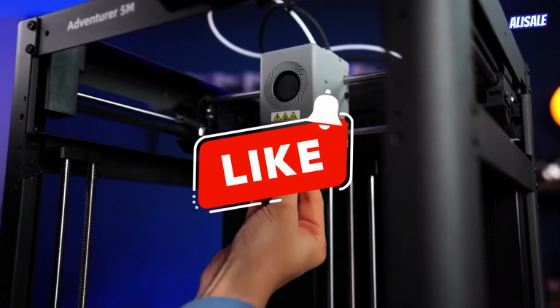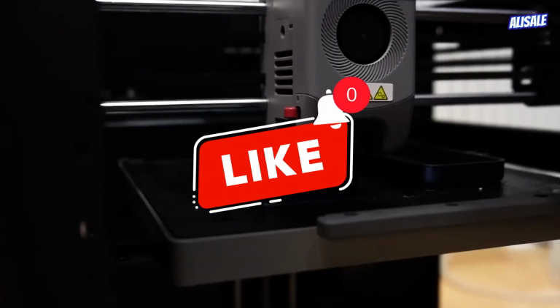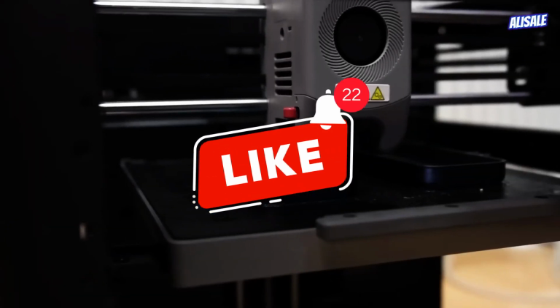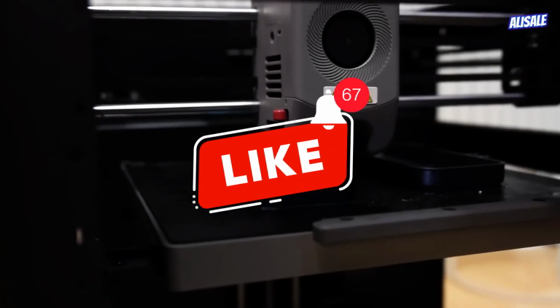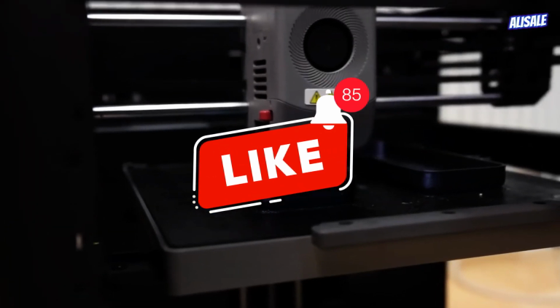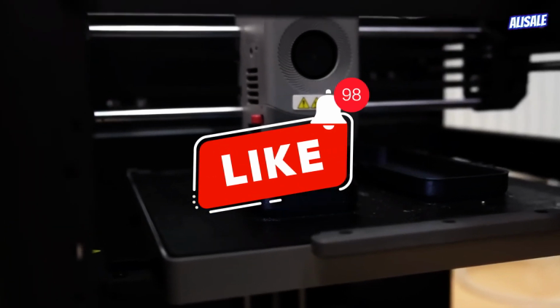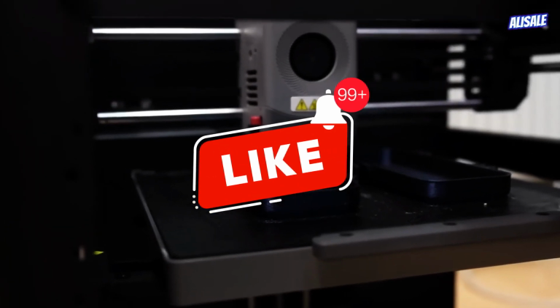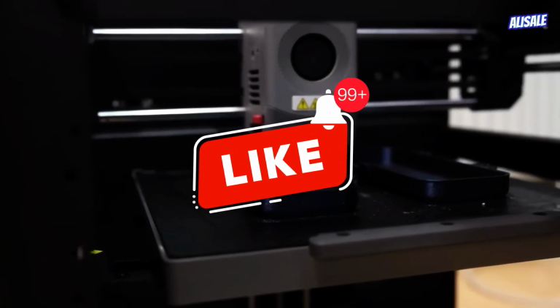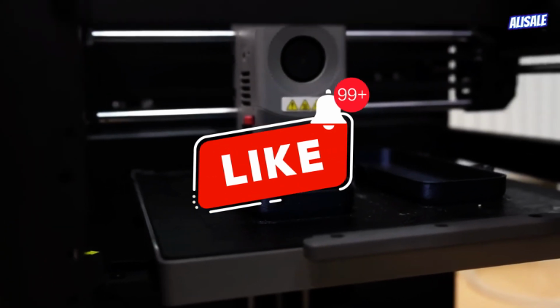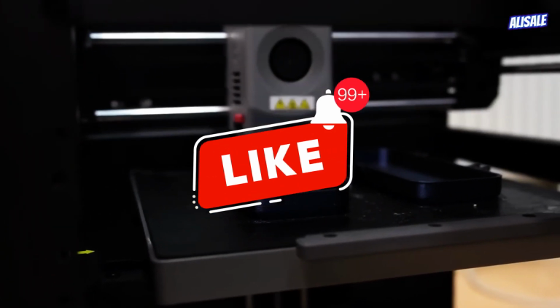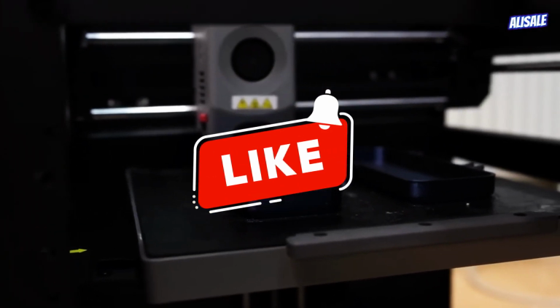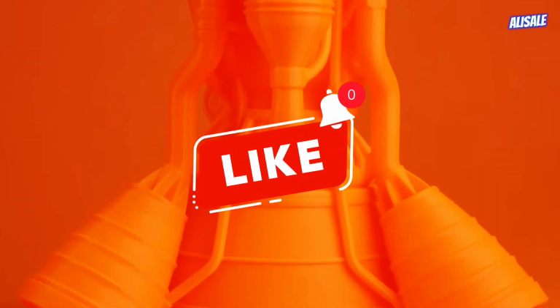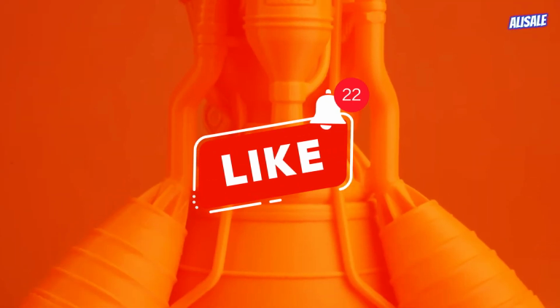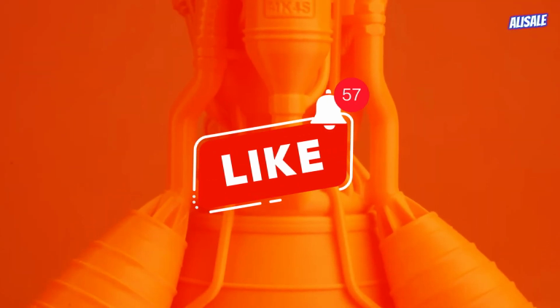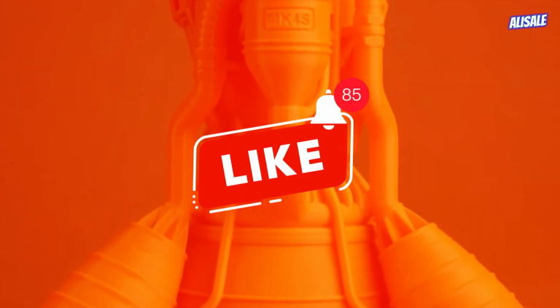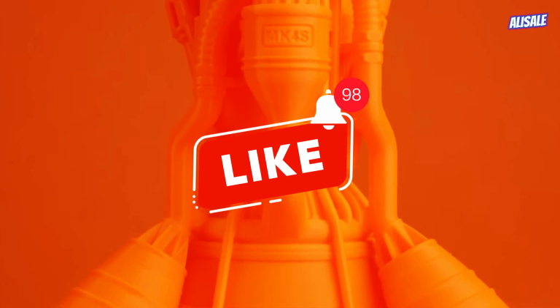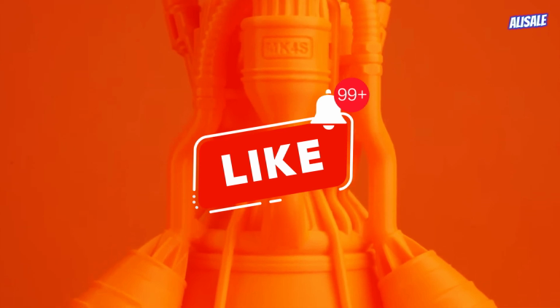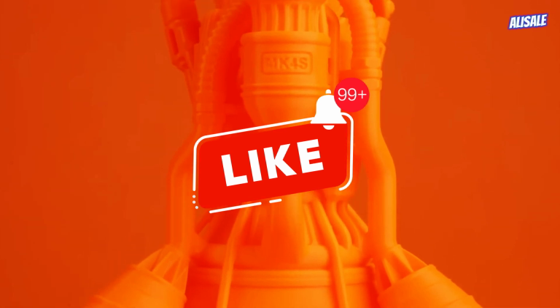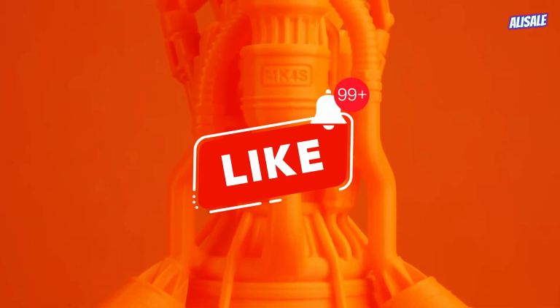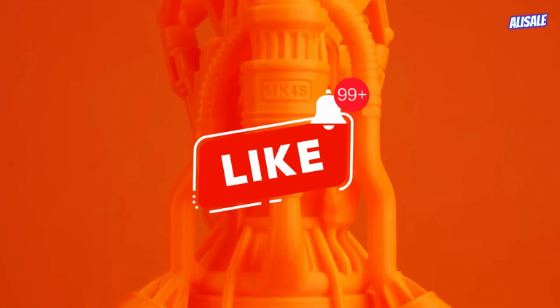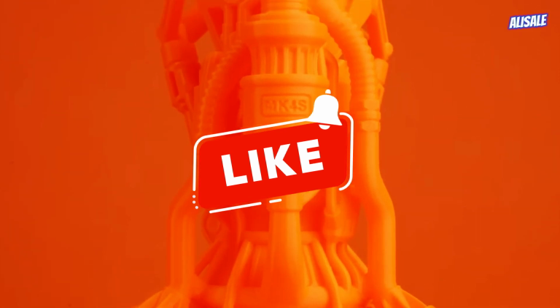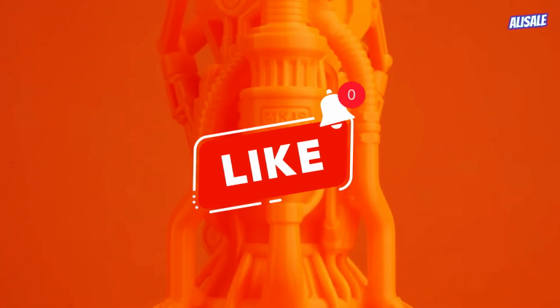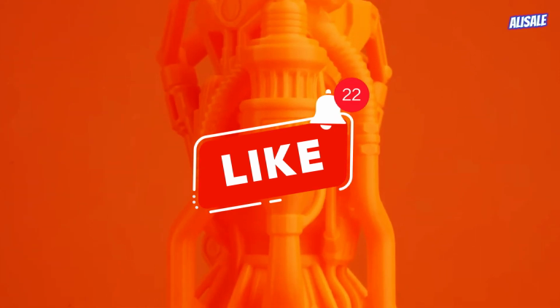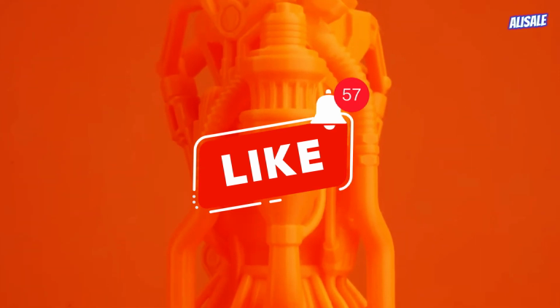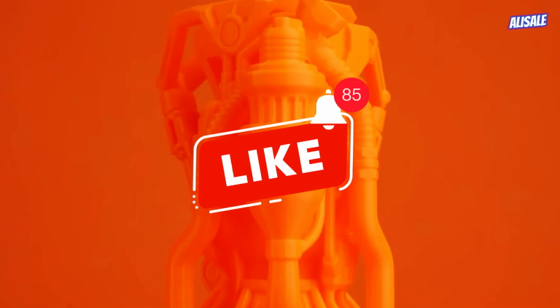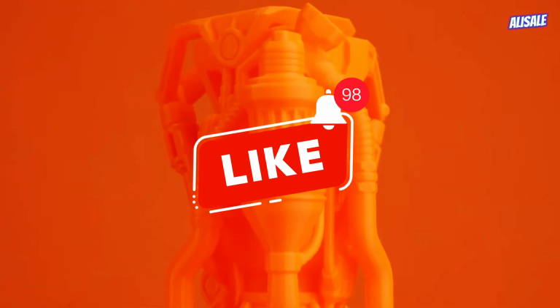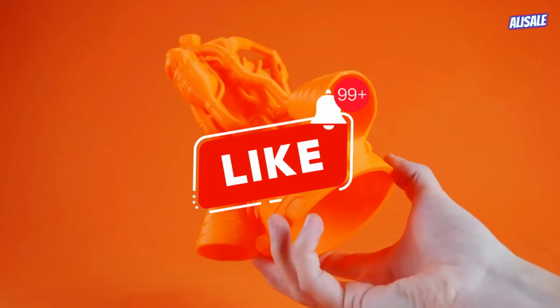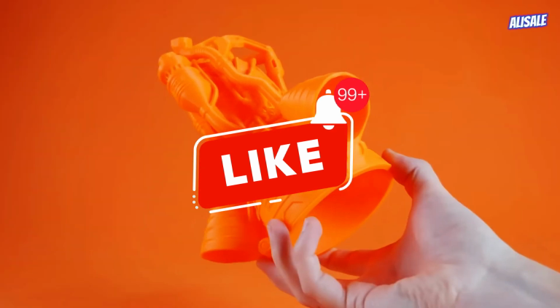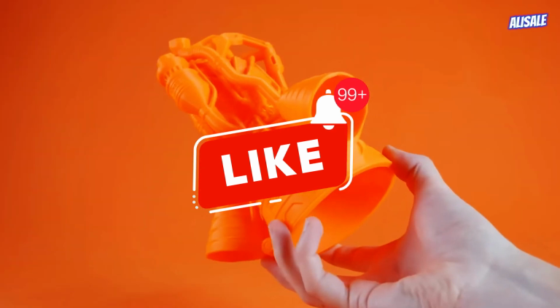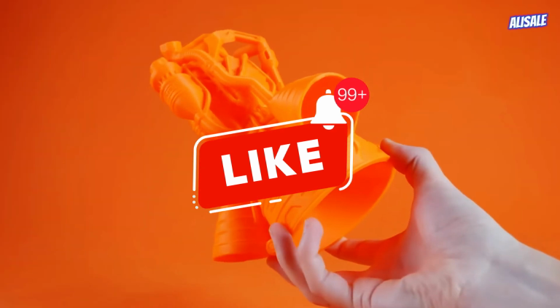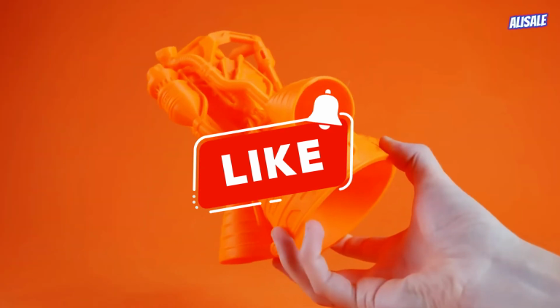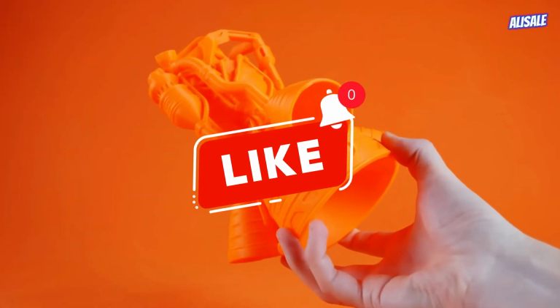Links to these gadgets are in the description of the video. Don't forget to subscribe, push like, click on the bell, and let's go.